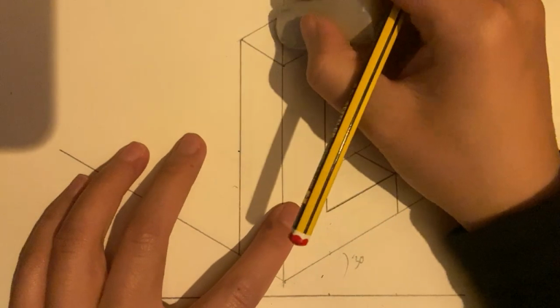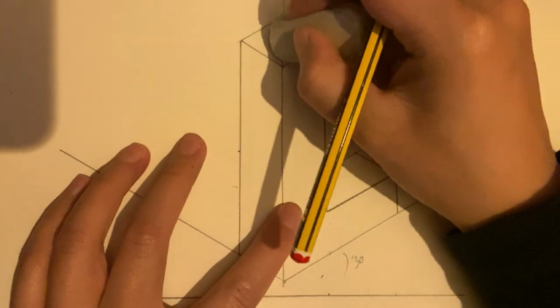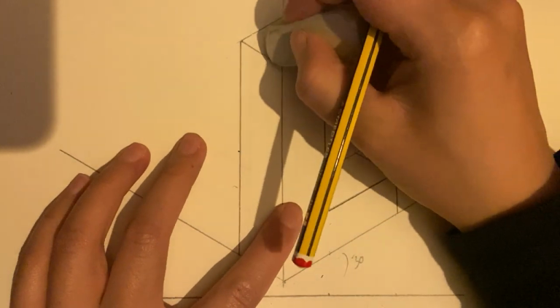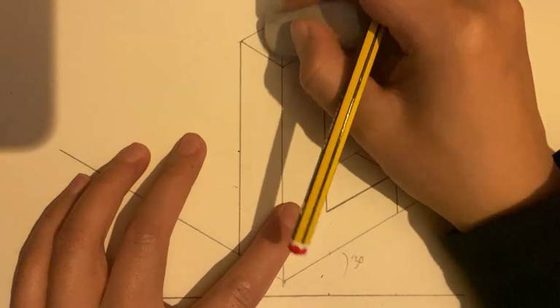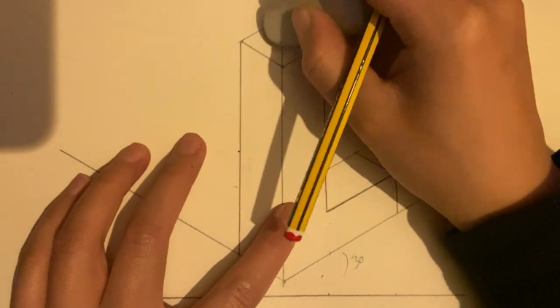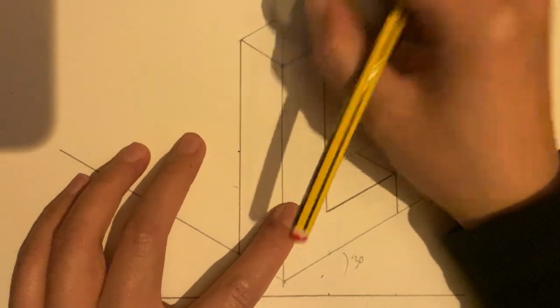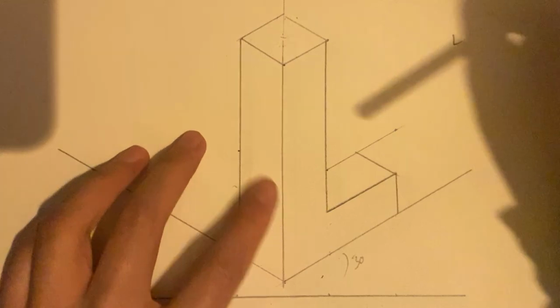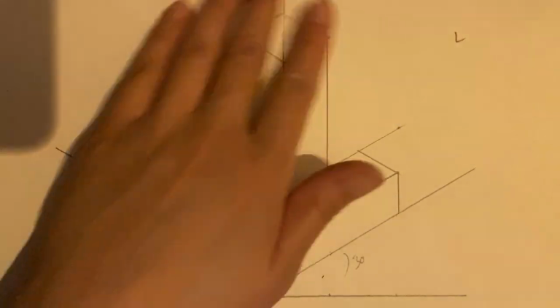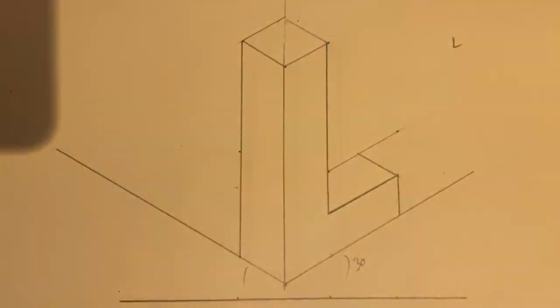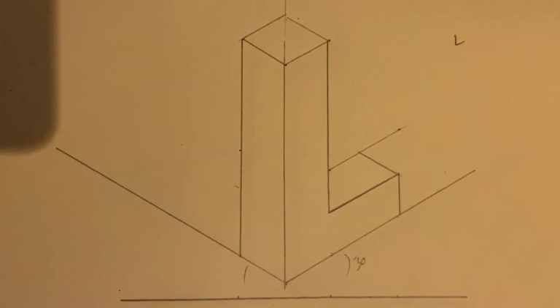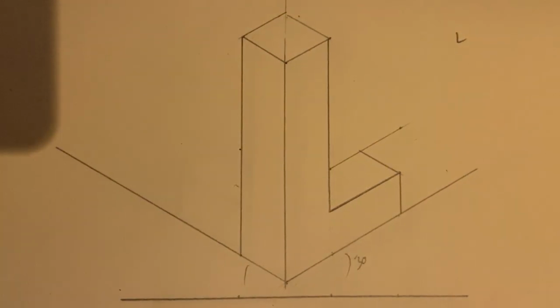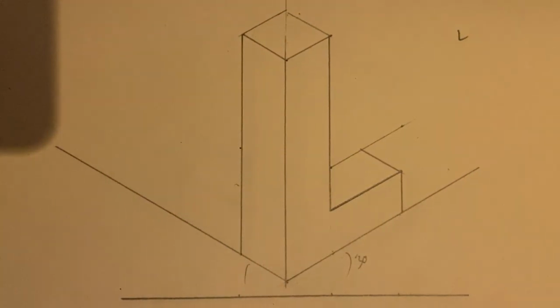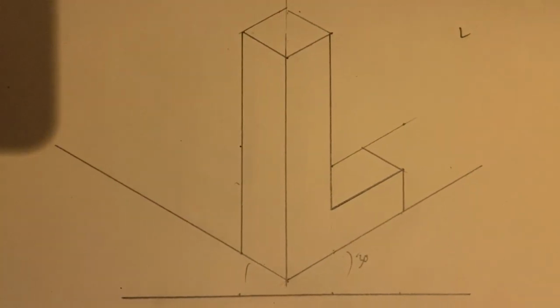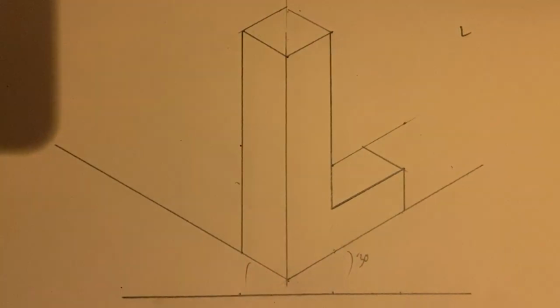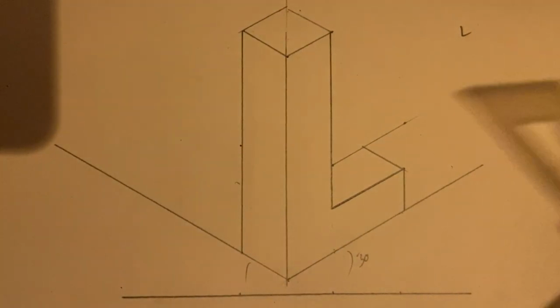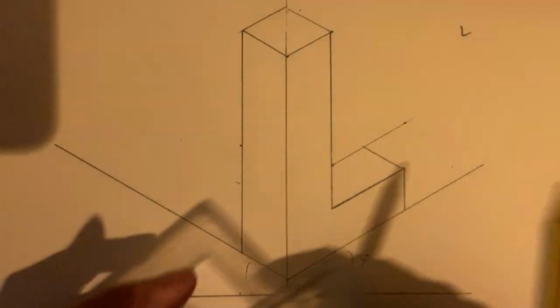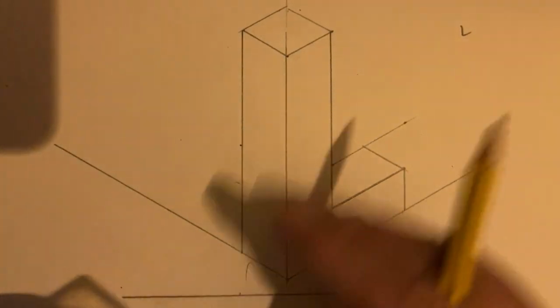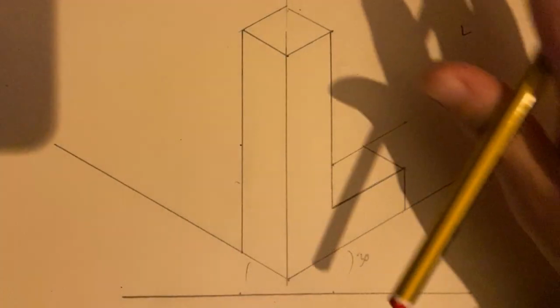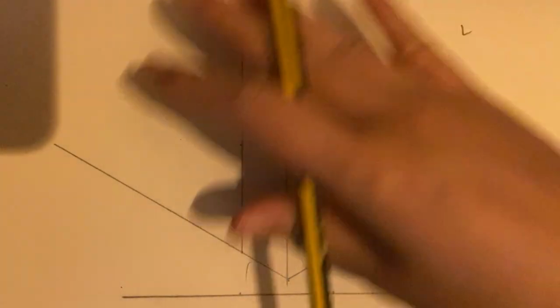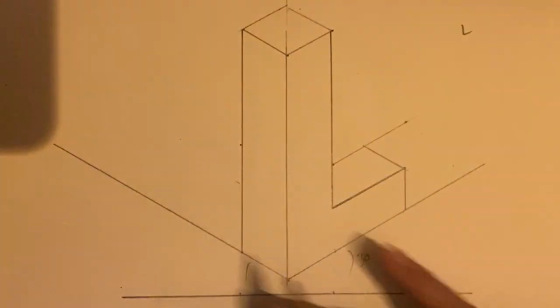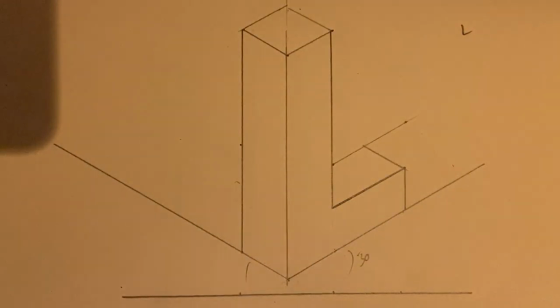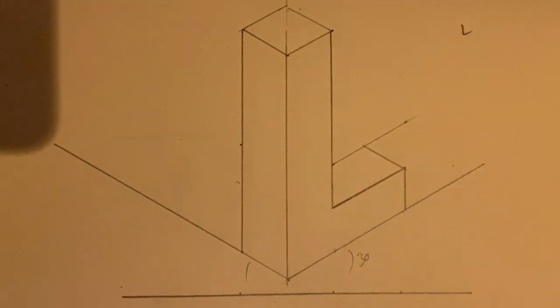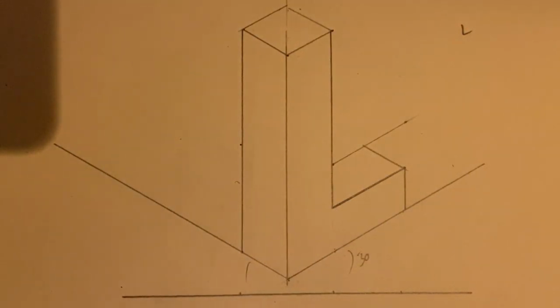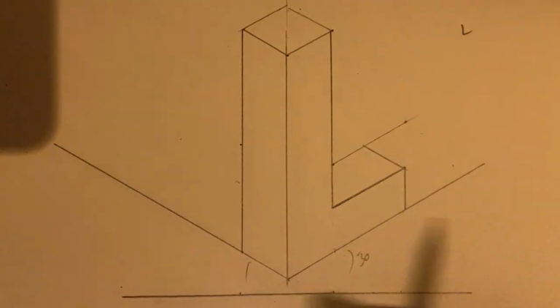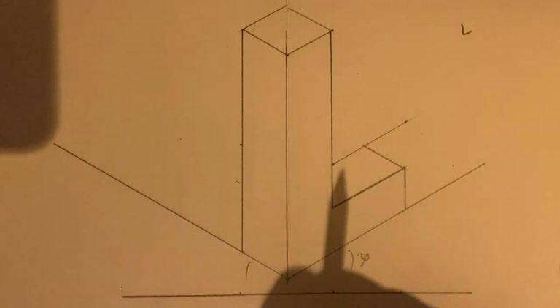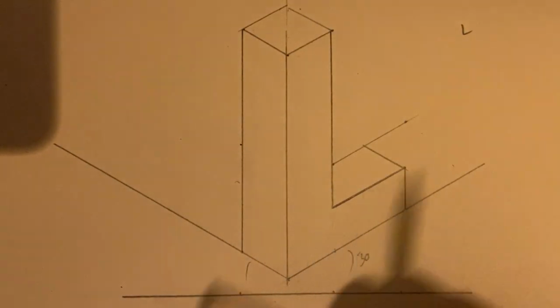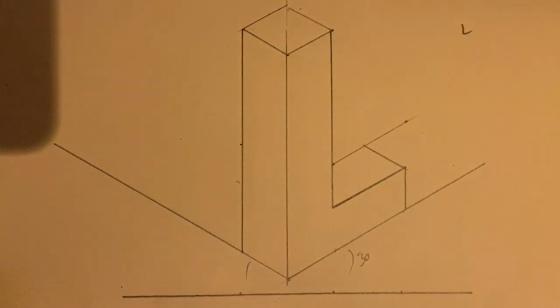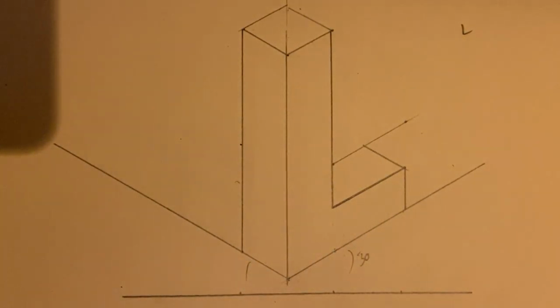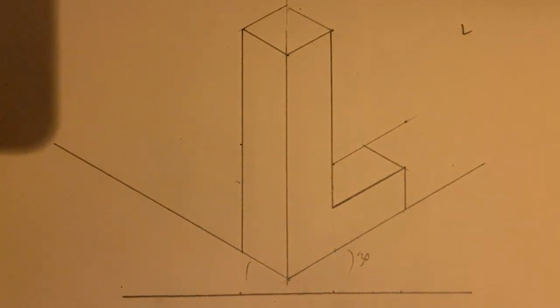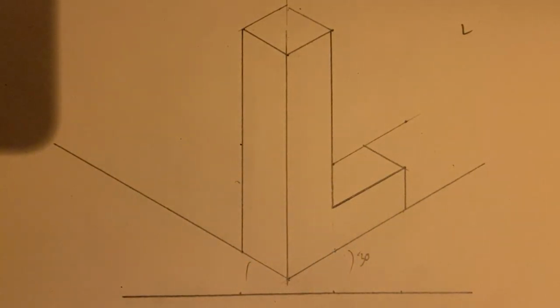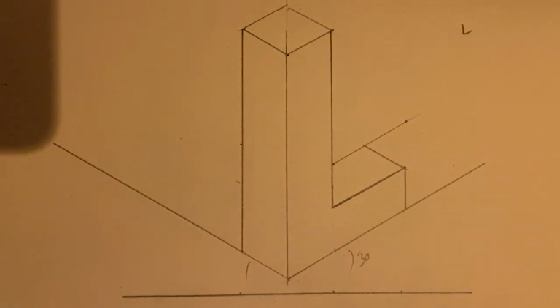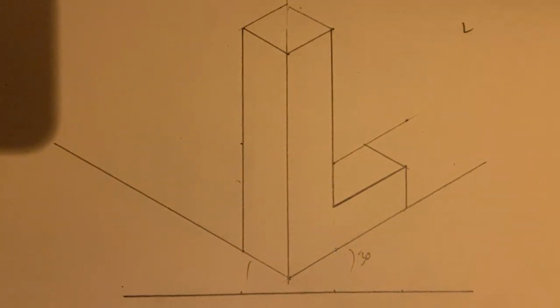Just get a pencil, go over it, press hard so that it creates that final result.